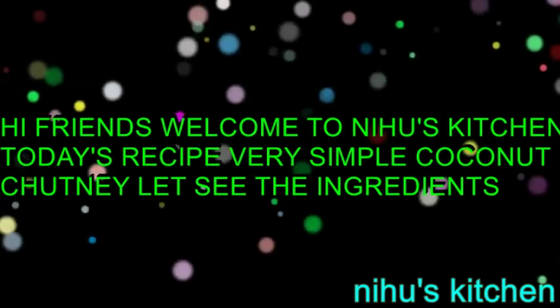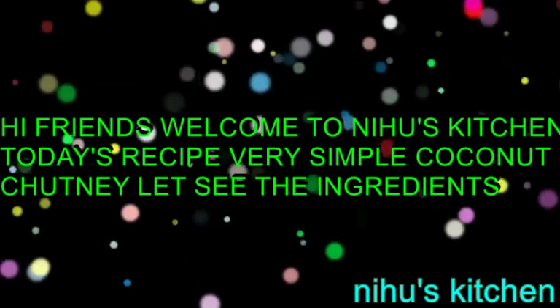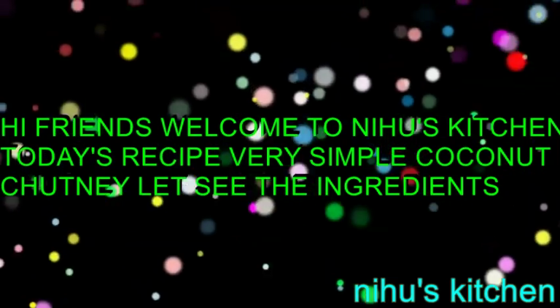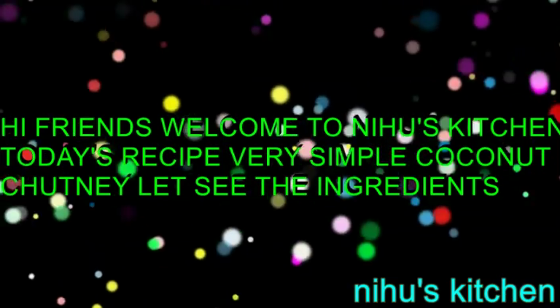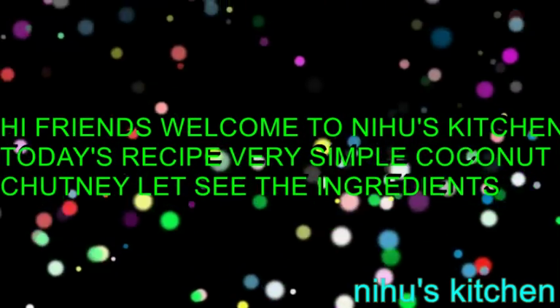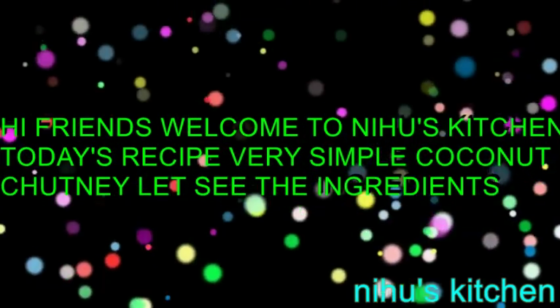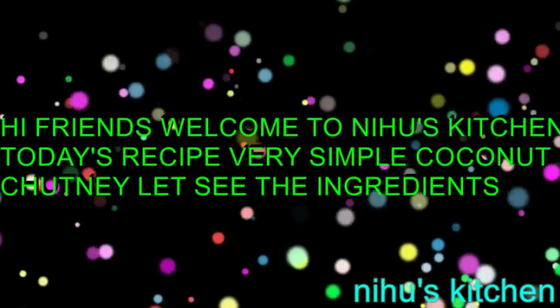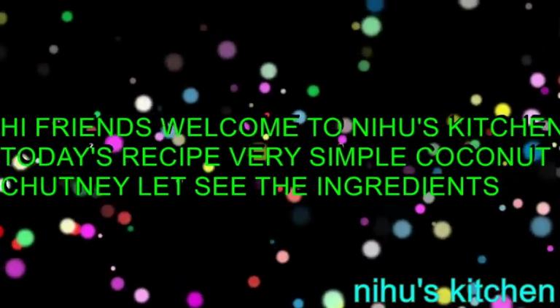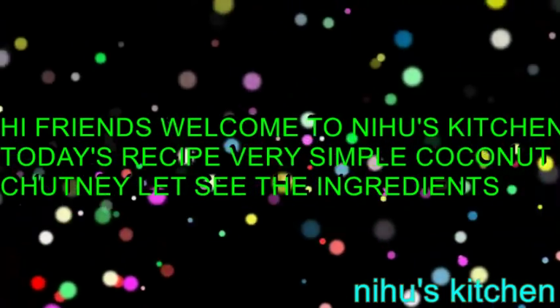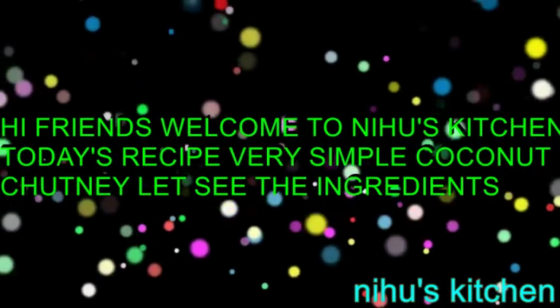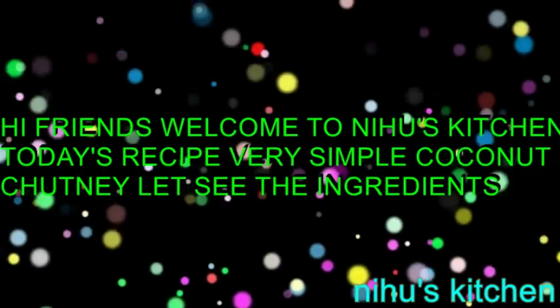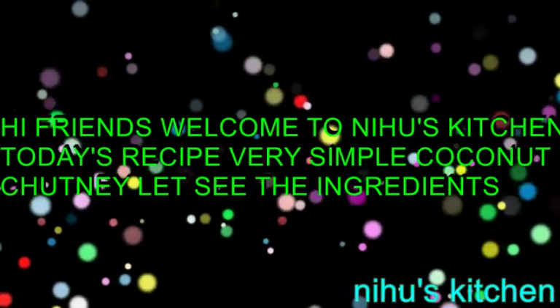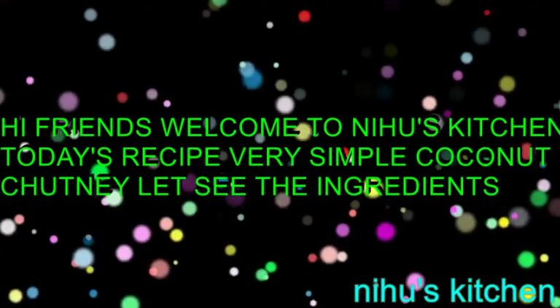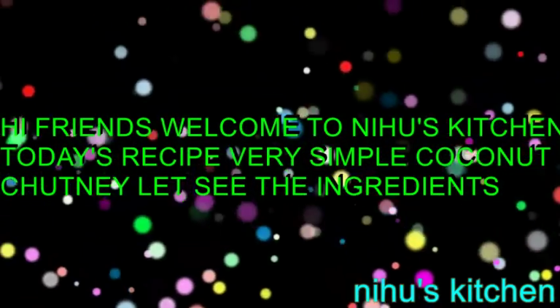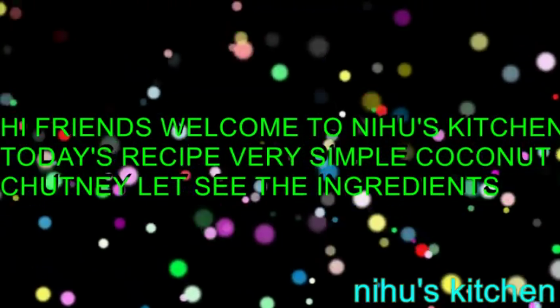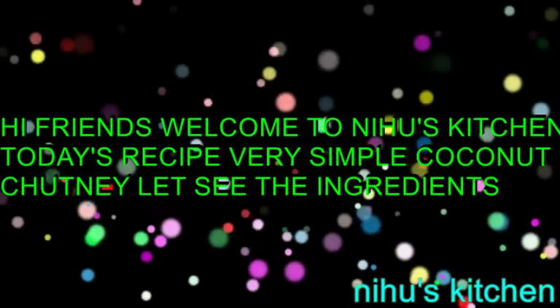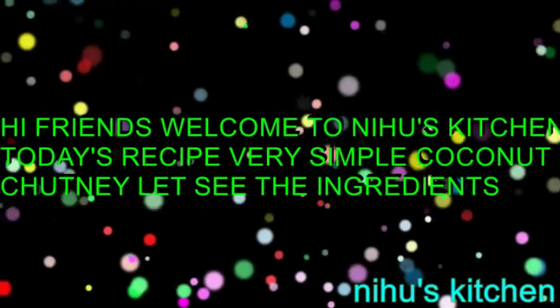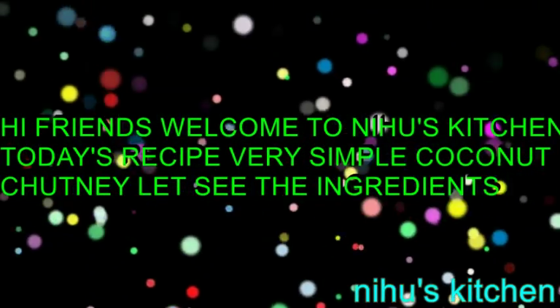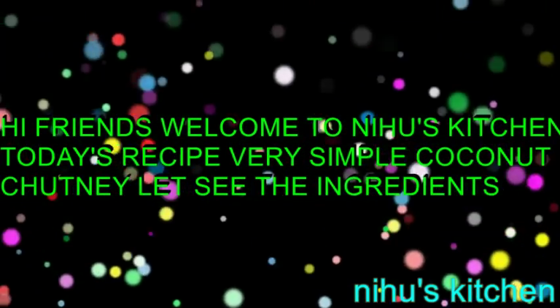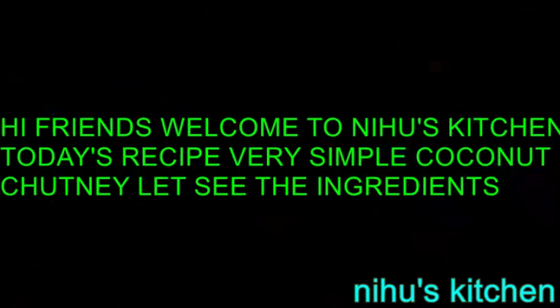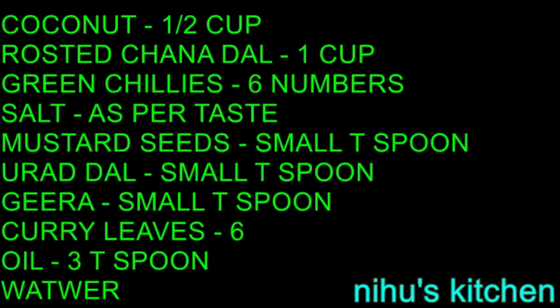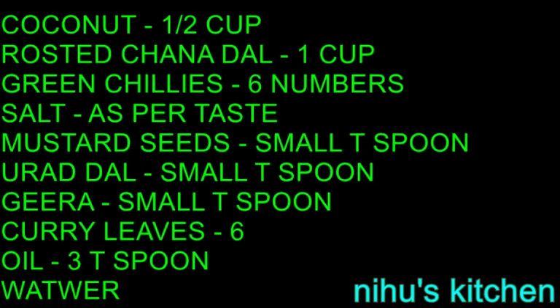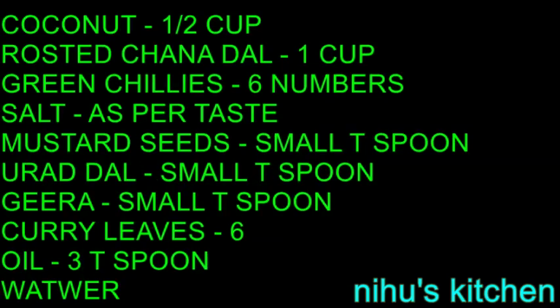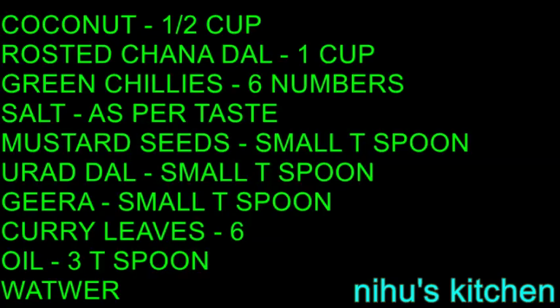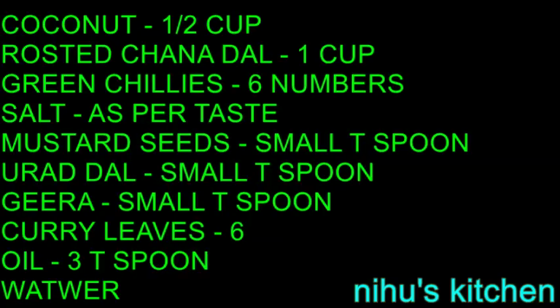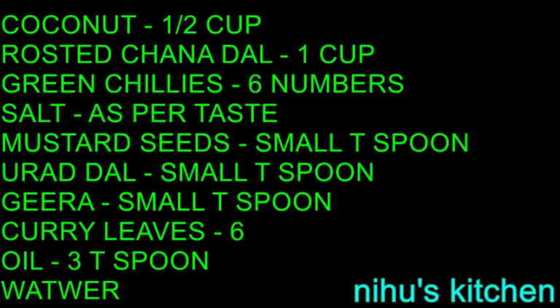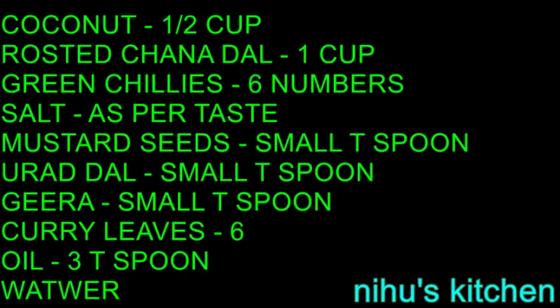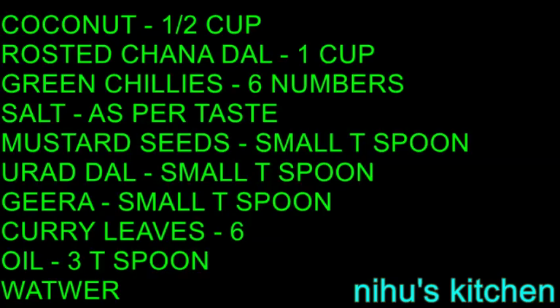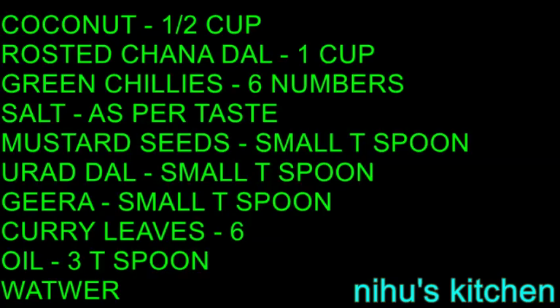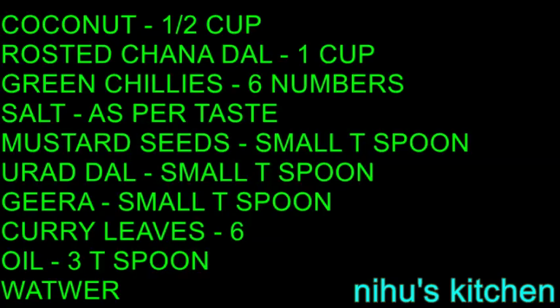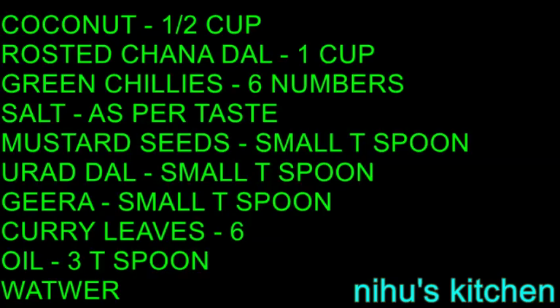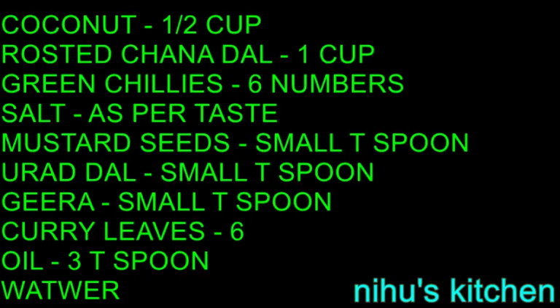Hi friends! Welcome back to new kitchen. This recipe is two ingredients. These ingredients...